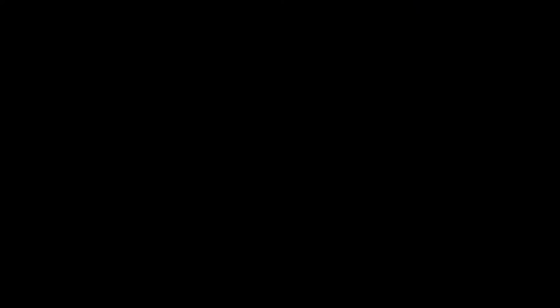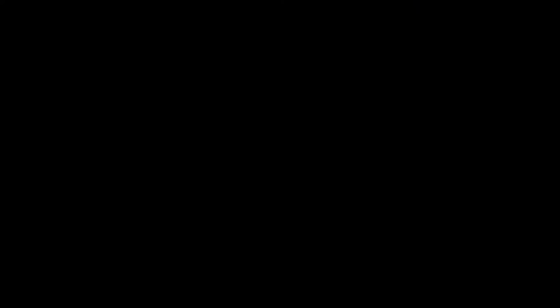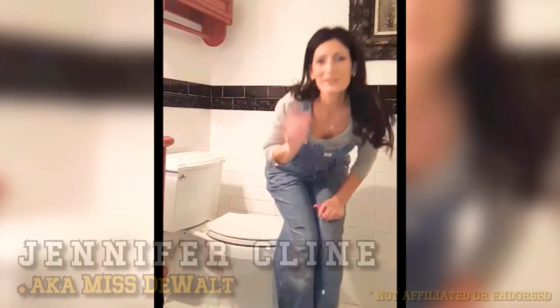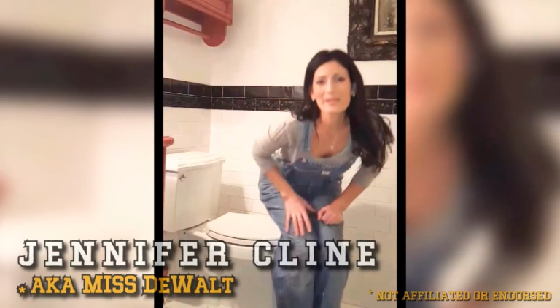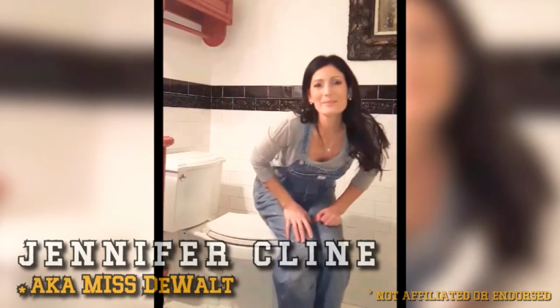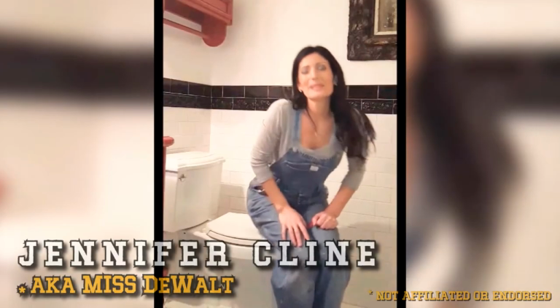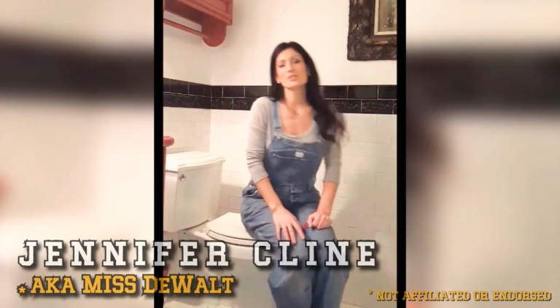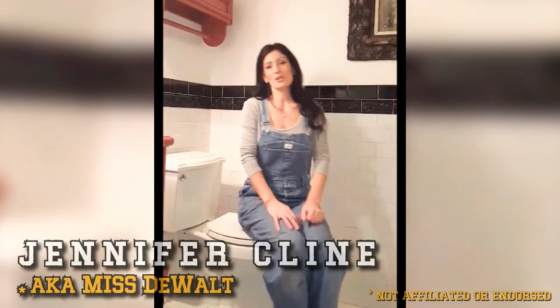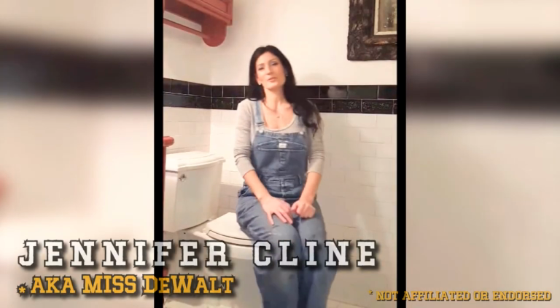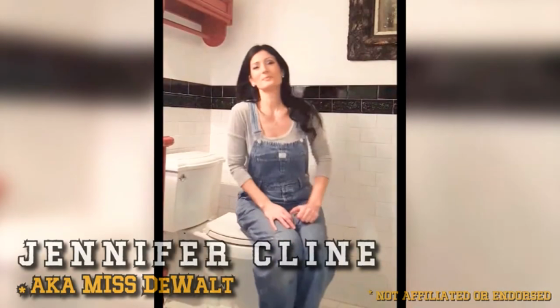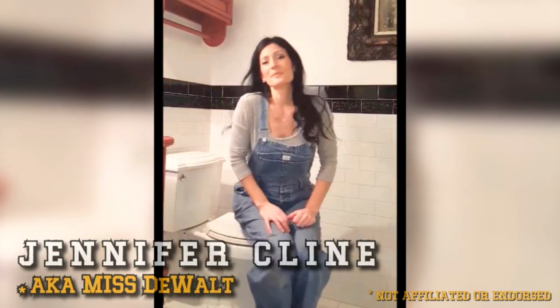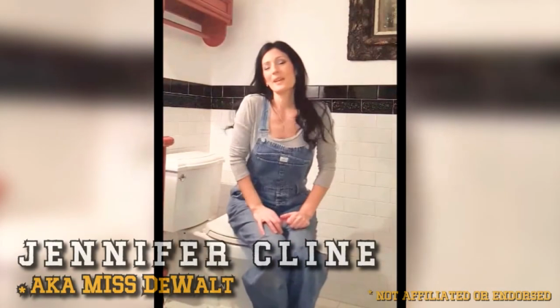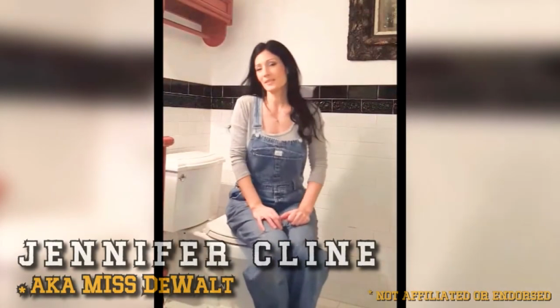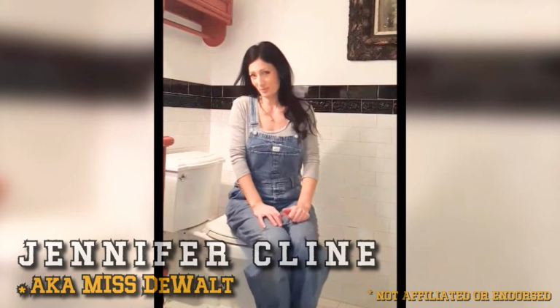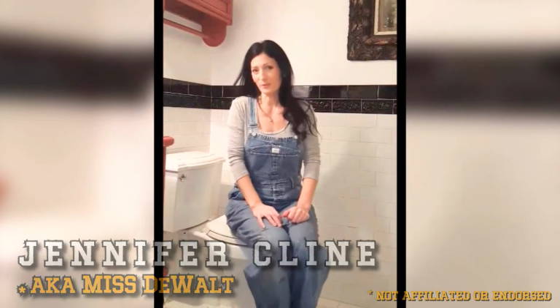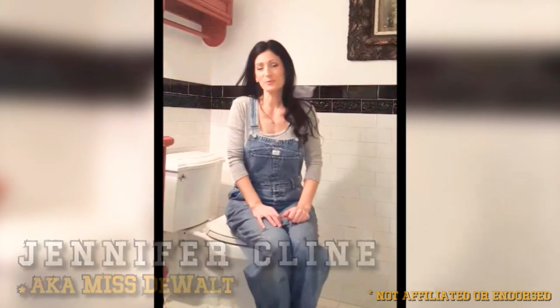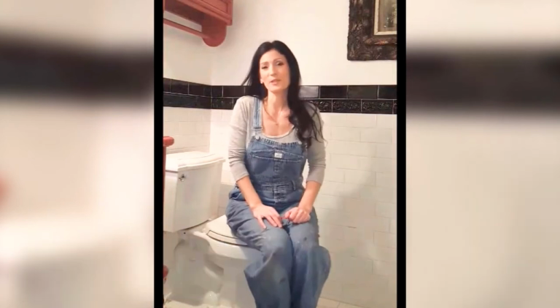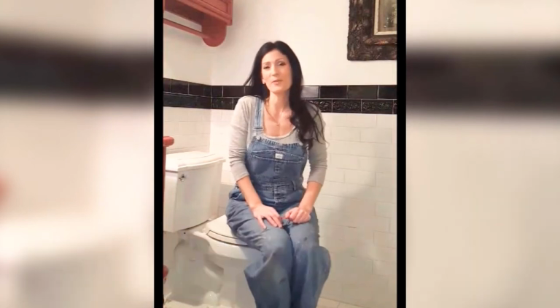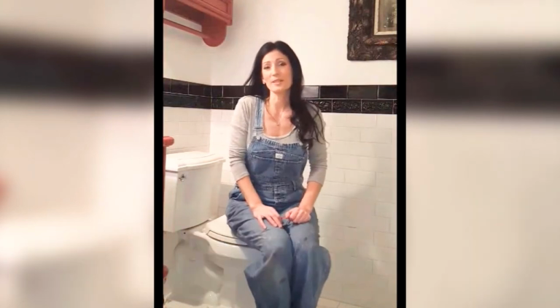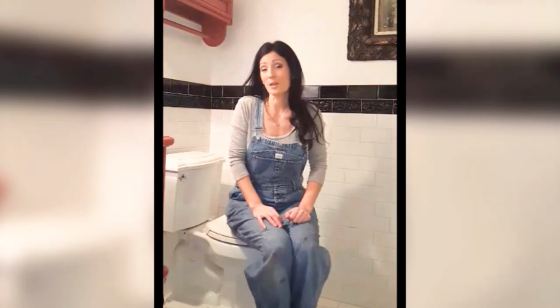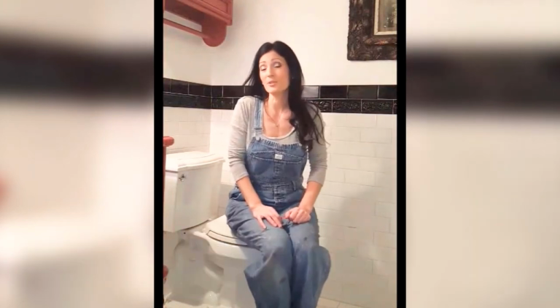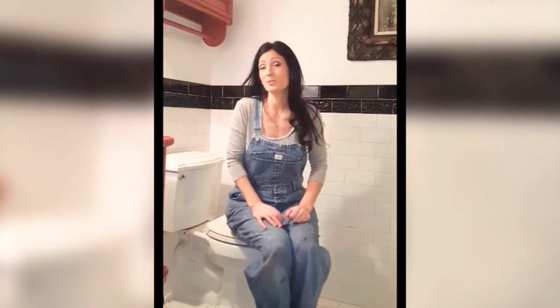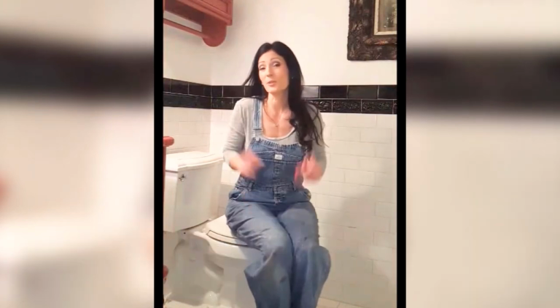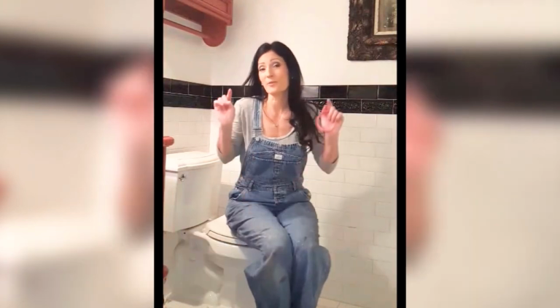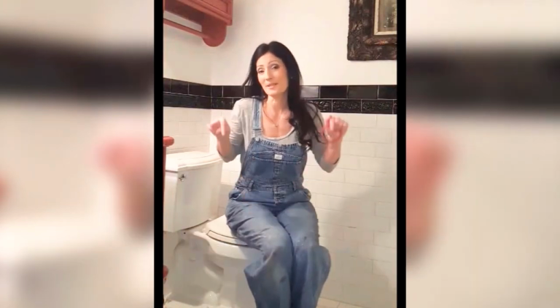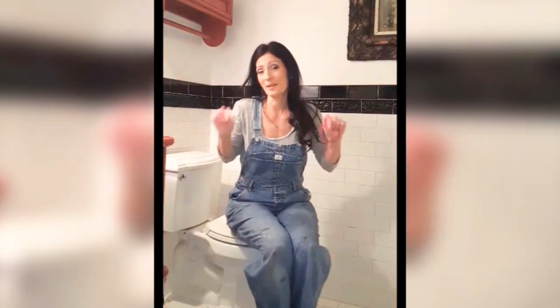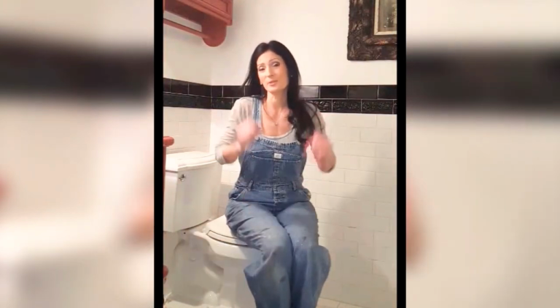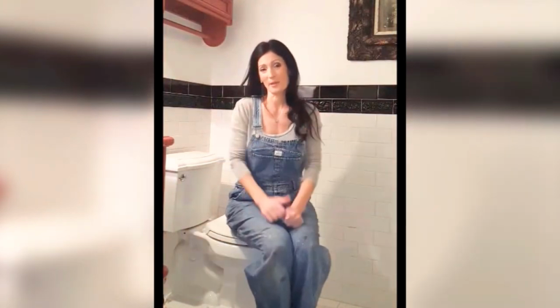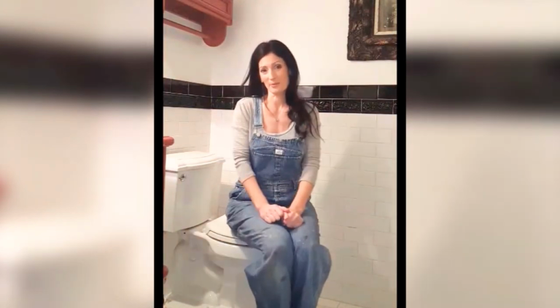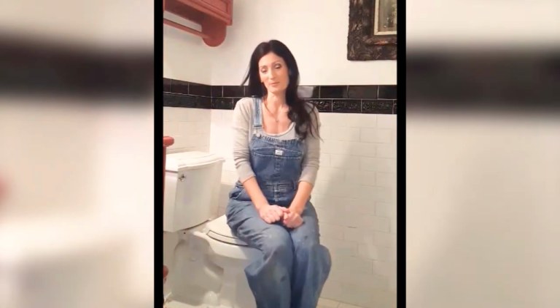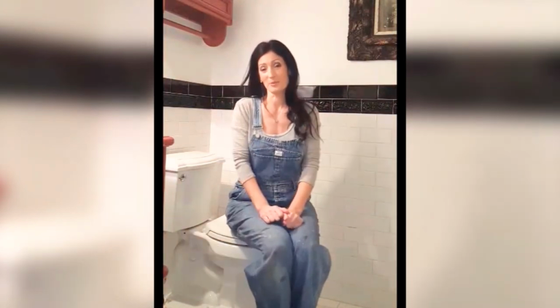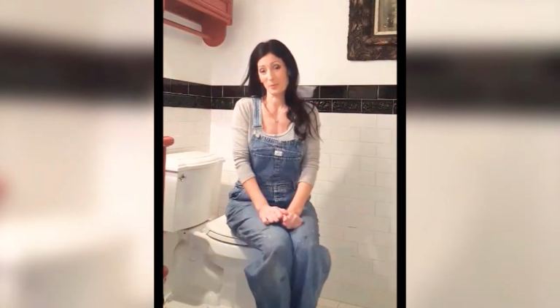Hi everybody! My name is Jennifer. This is my first video and it's coming to you straight from my downstairs bathroom toilet.